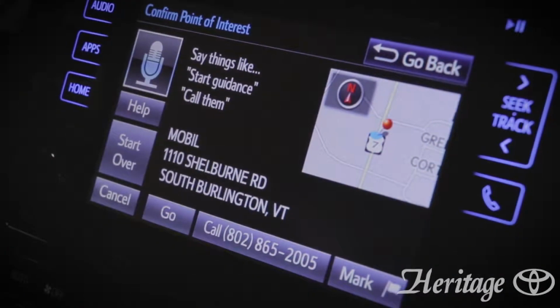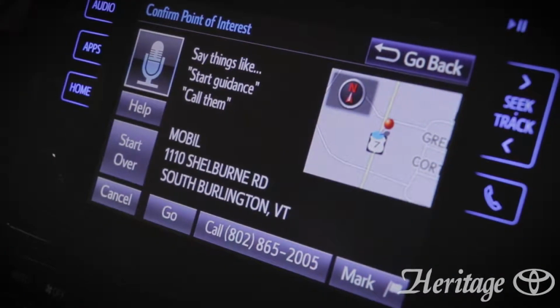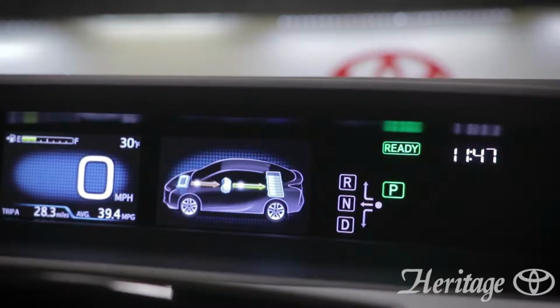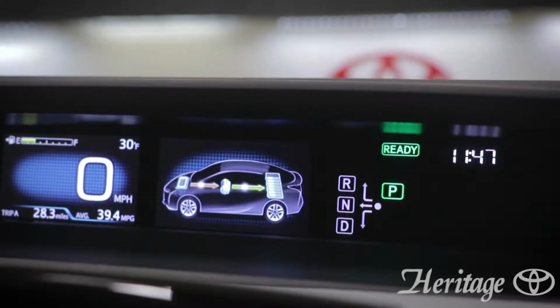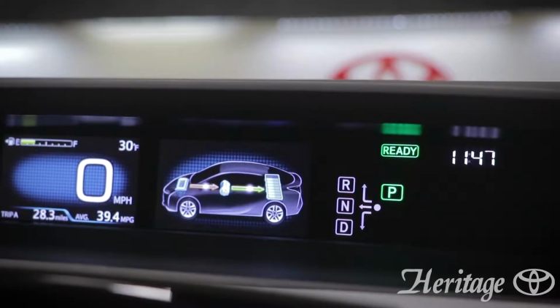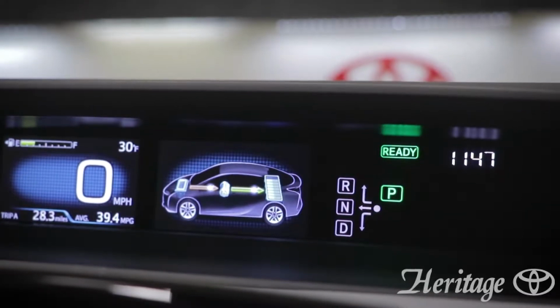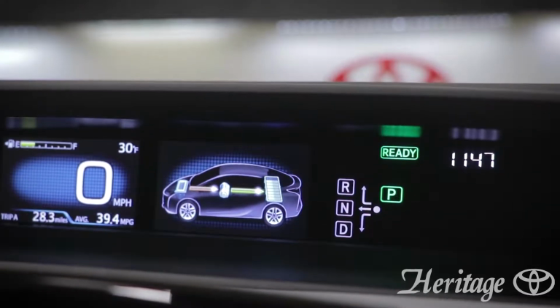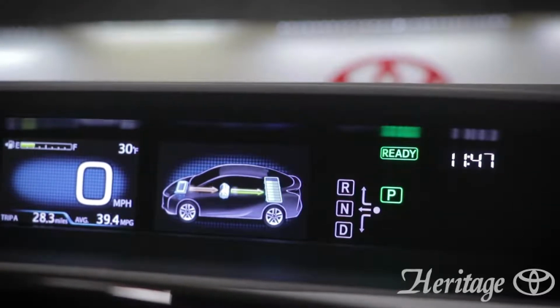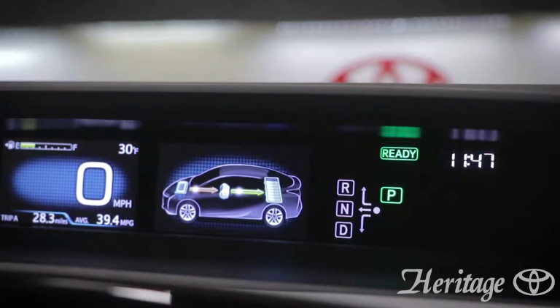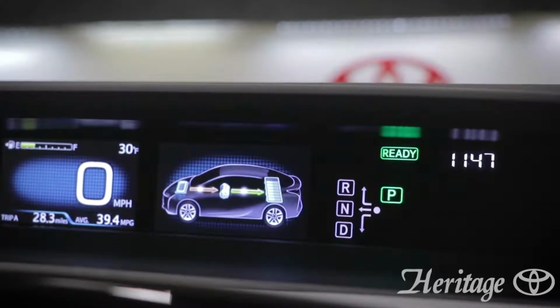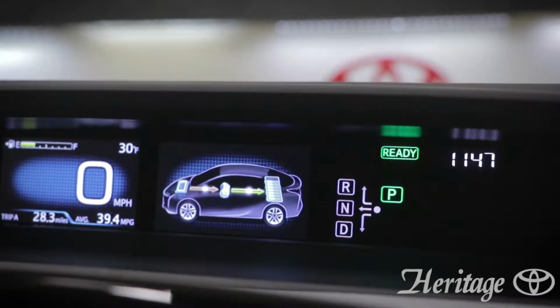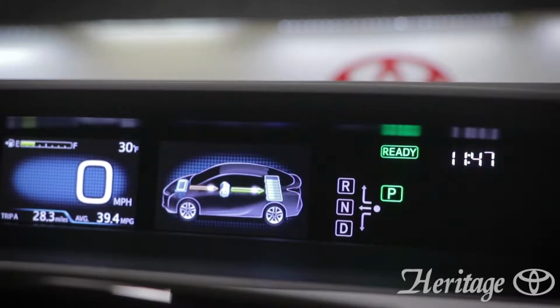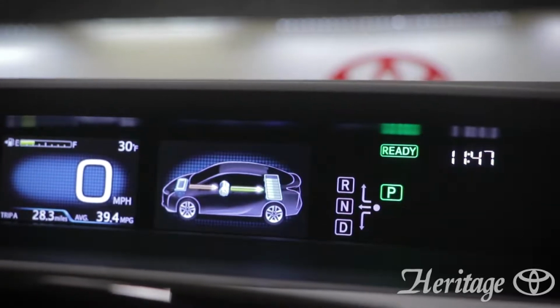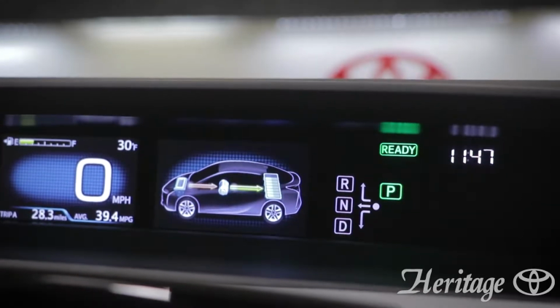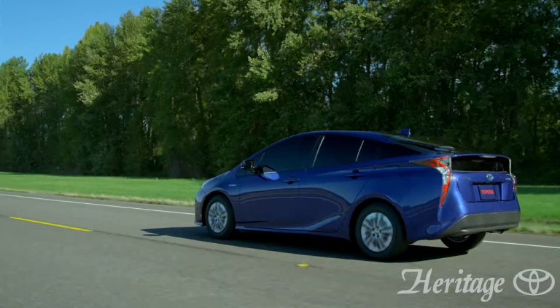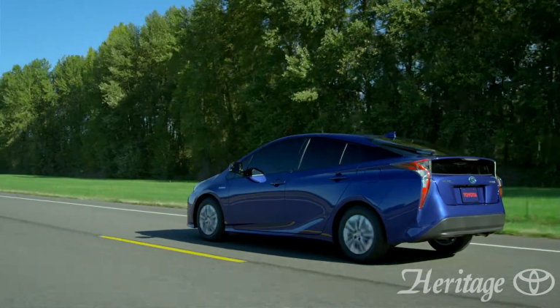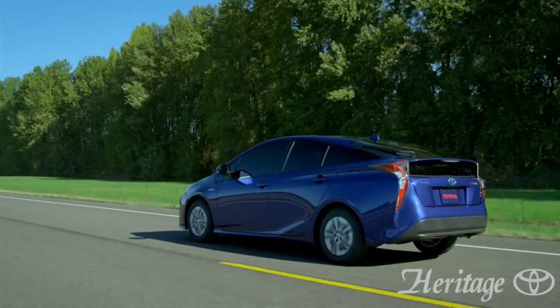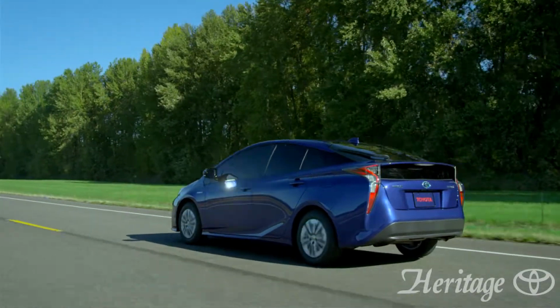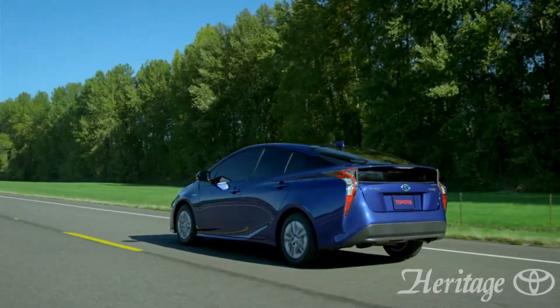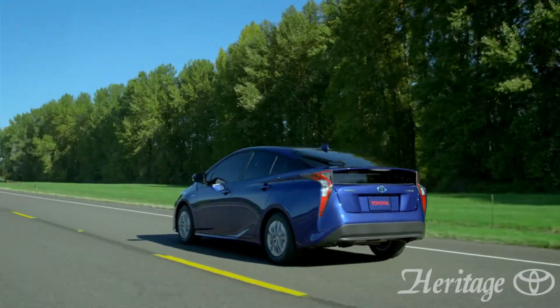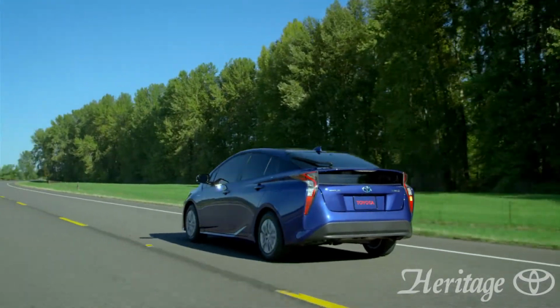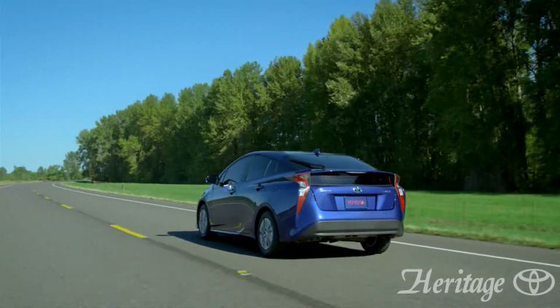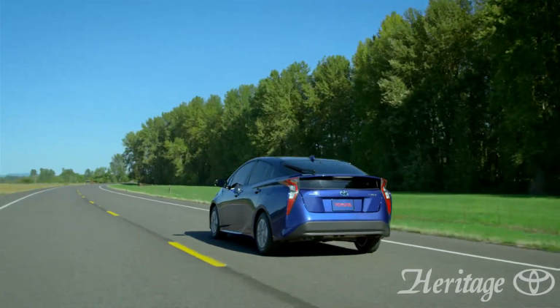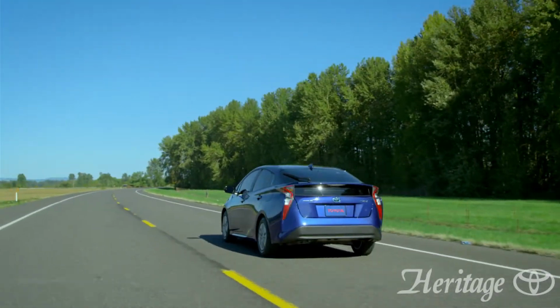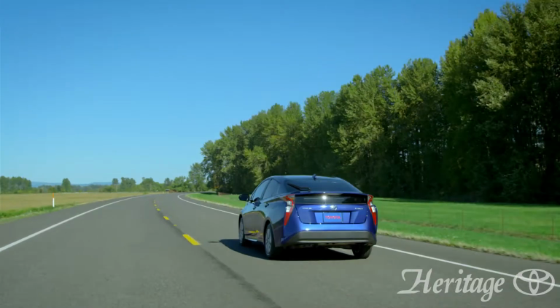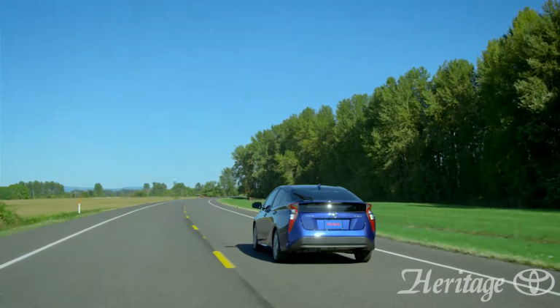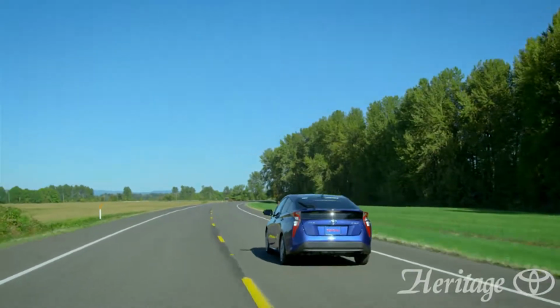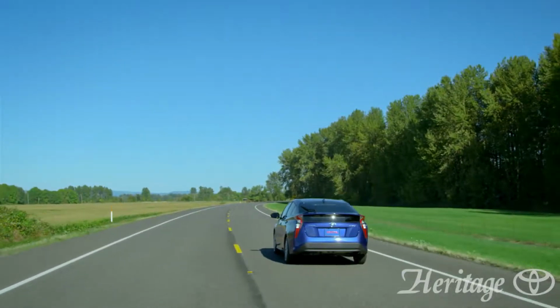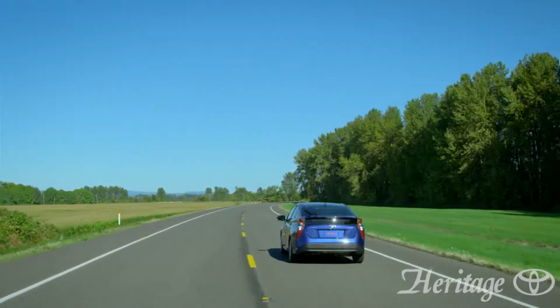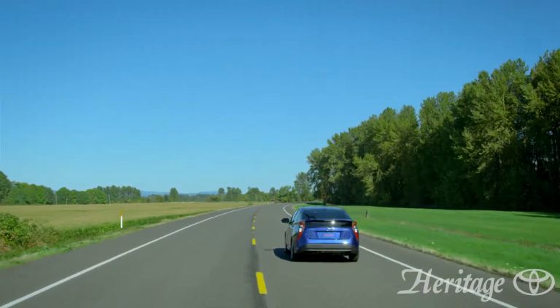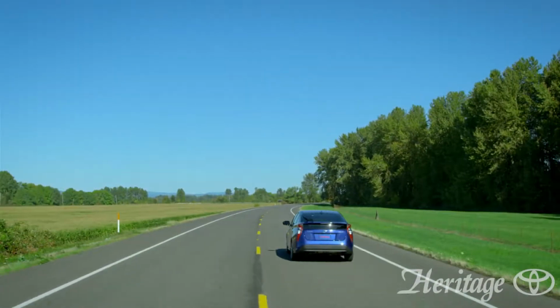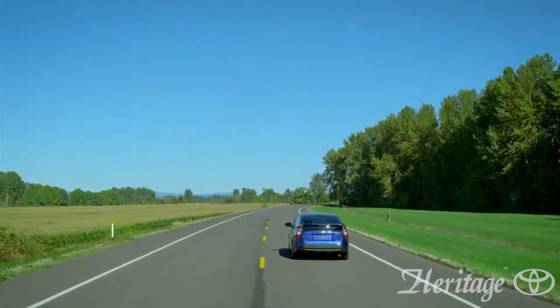The smart flow climate system with pollen filter helps keep the vehicle's temperature set to your liking while remaining as fuel efficient as possible.